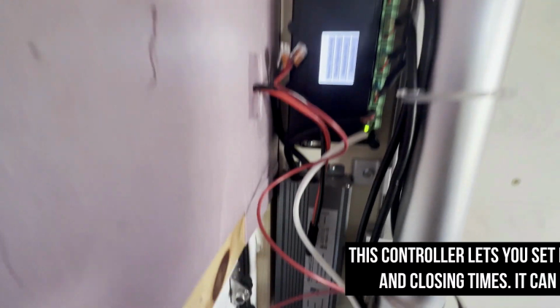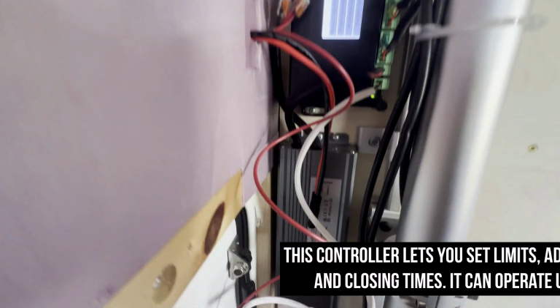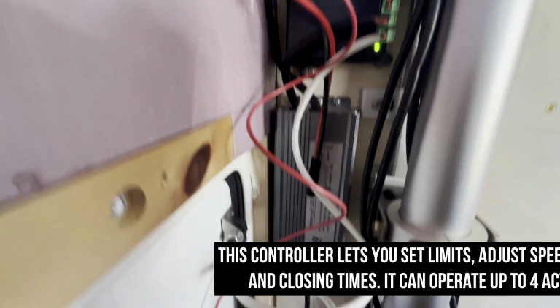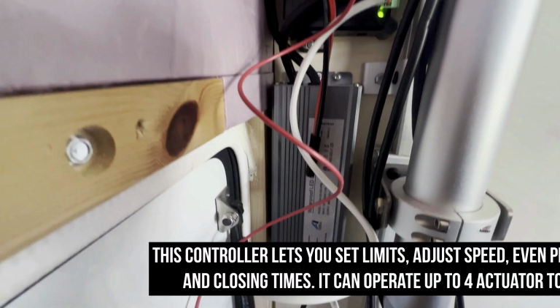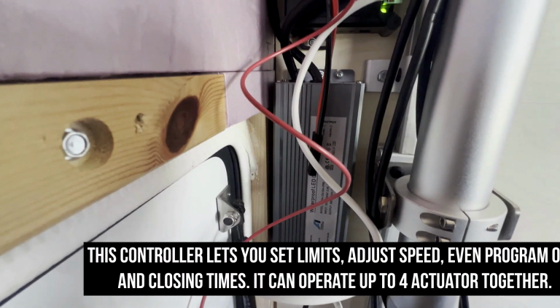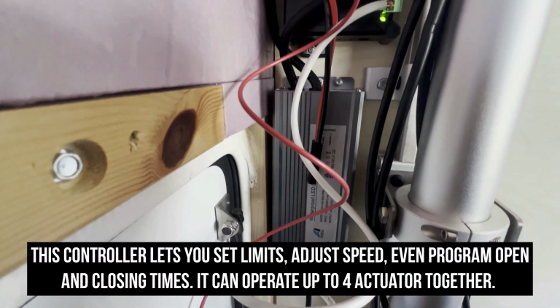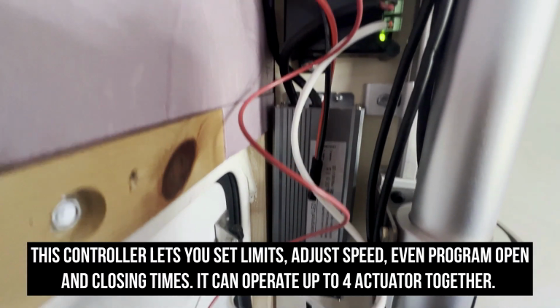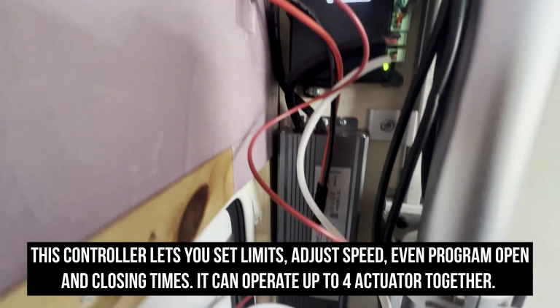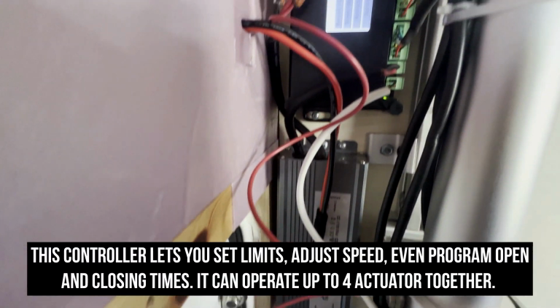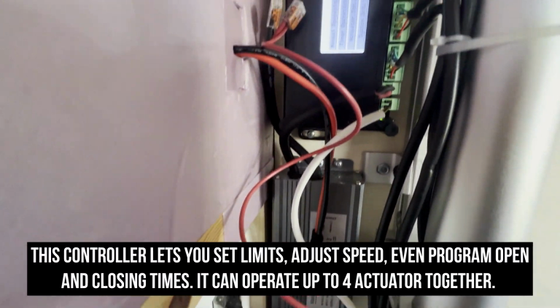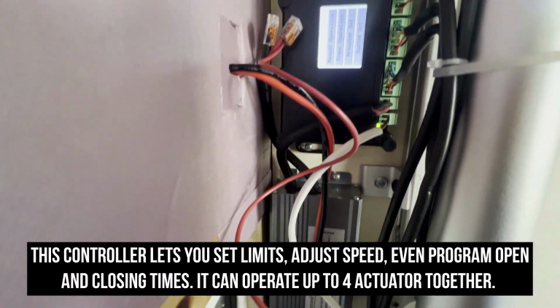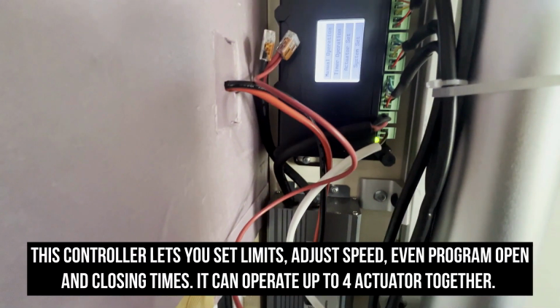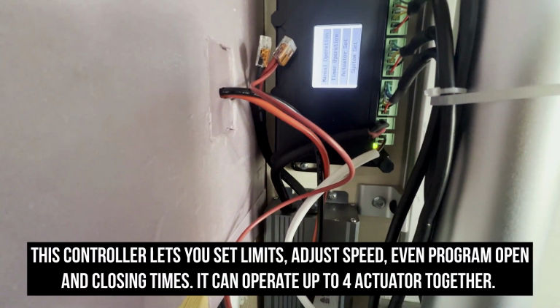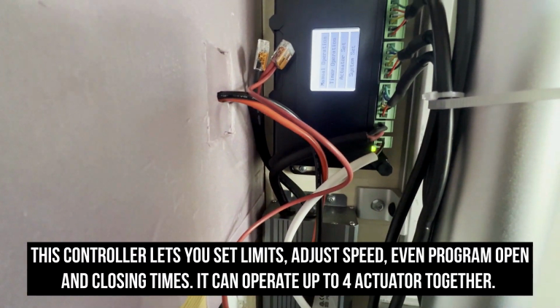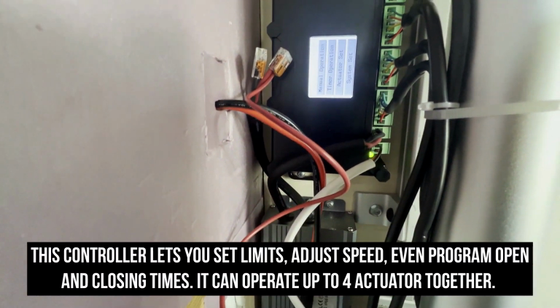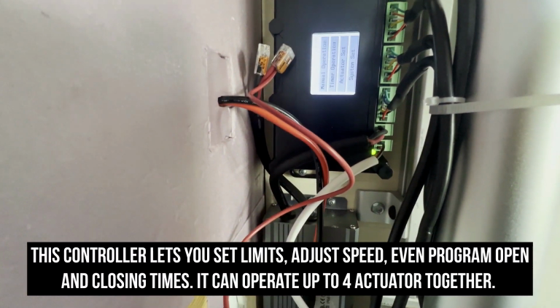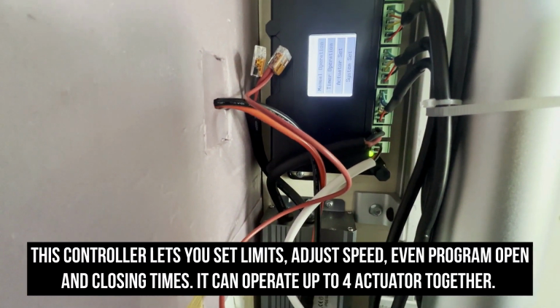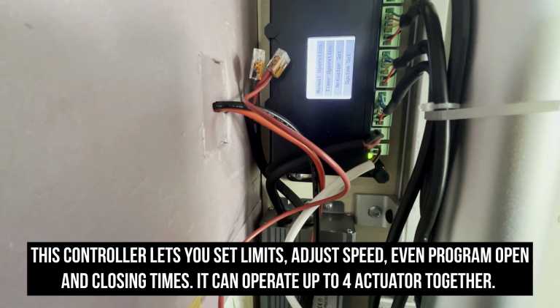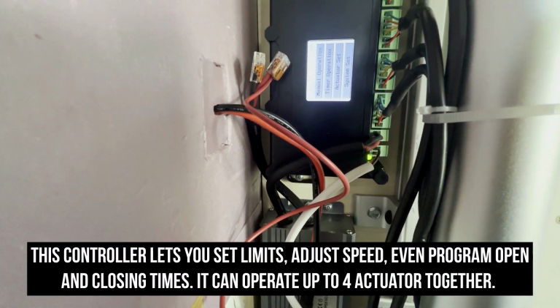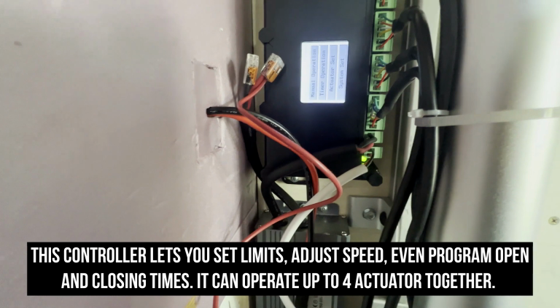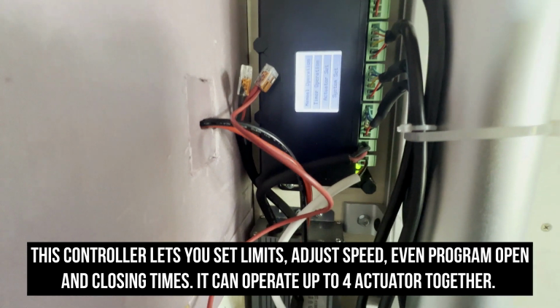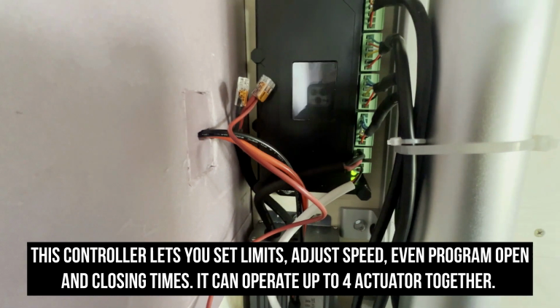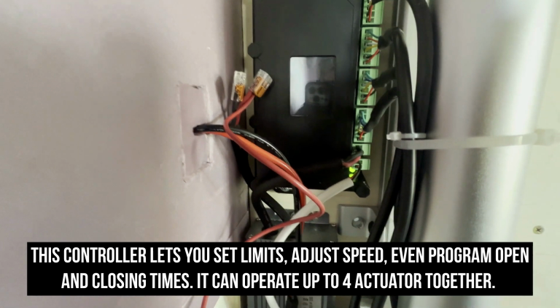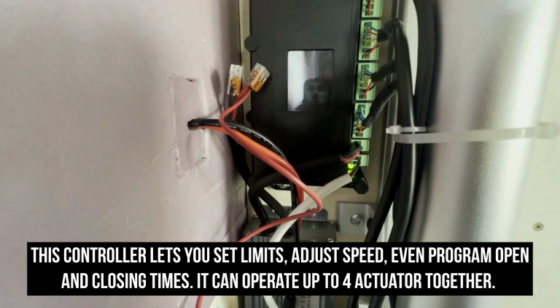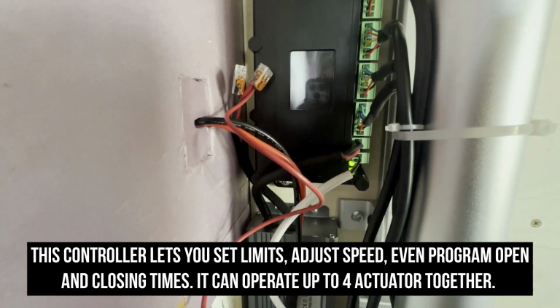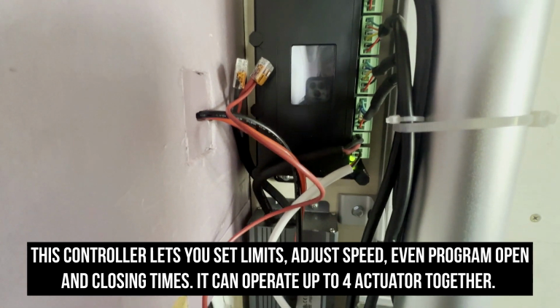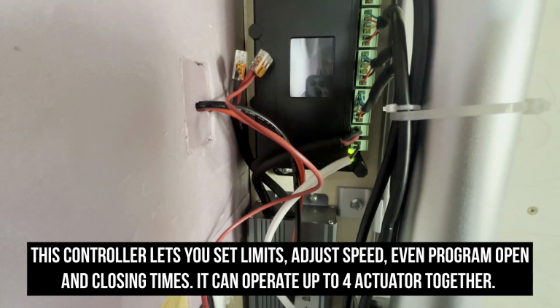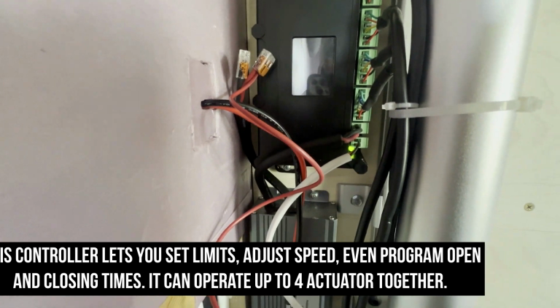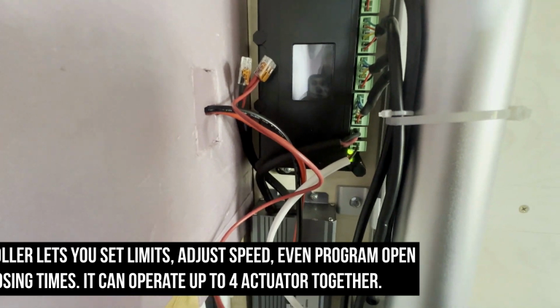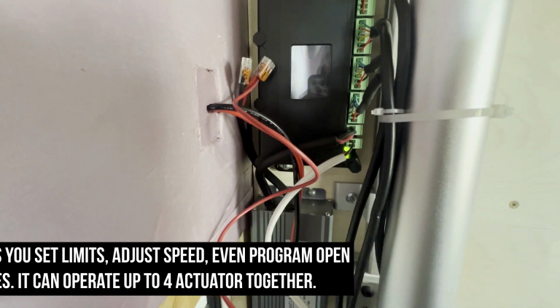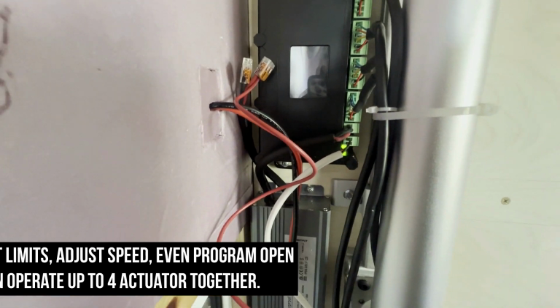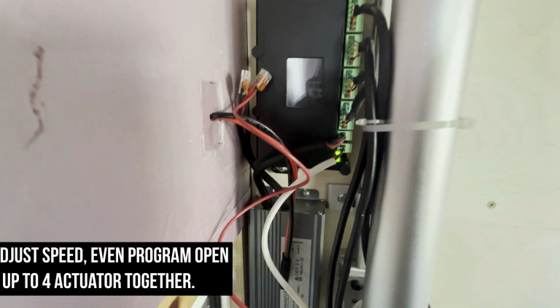This is the power supply, running one line up to the controller, and the other line currently I'm just using it to power the switch.